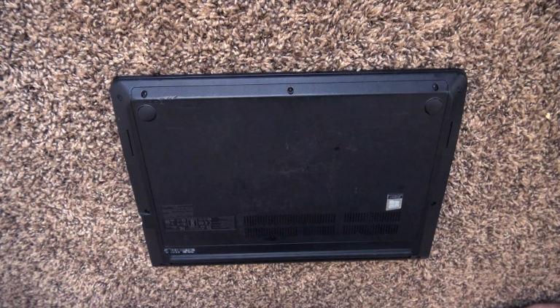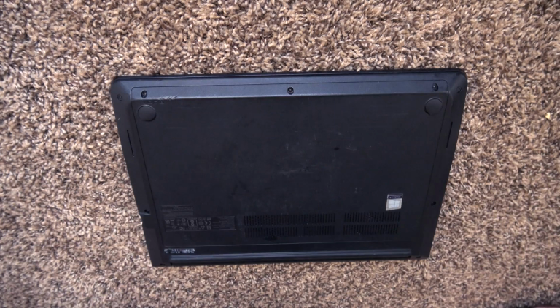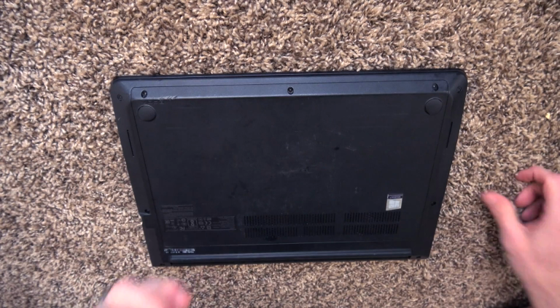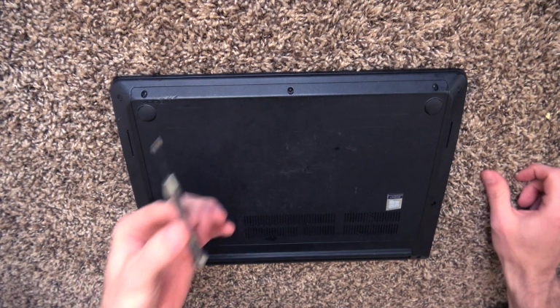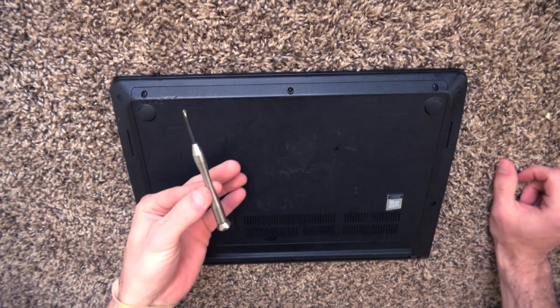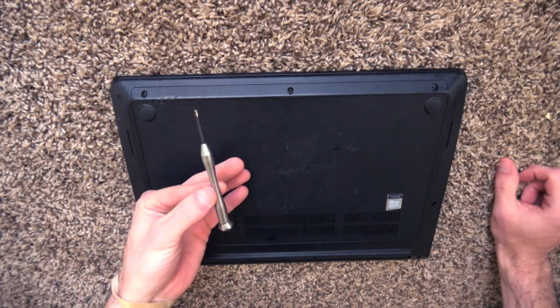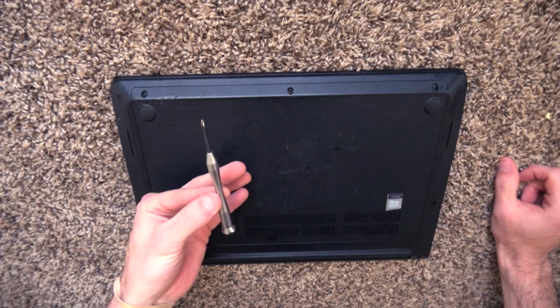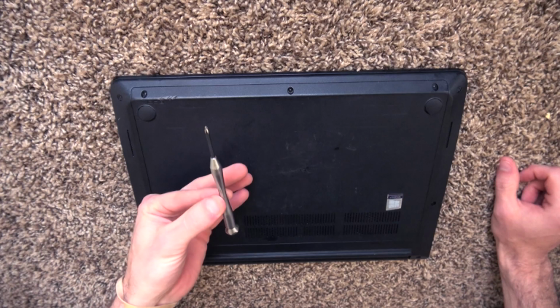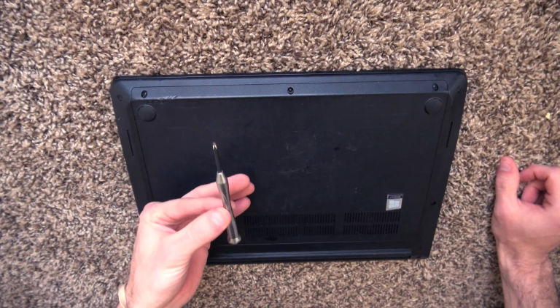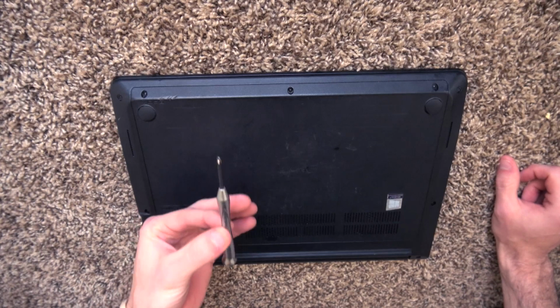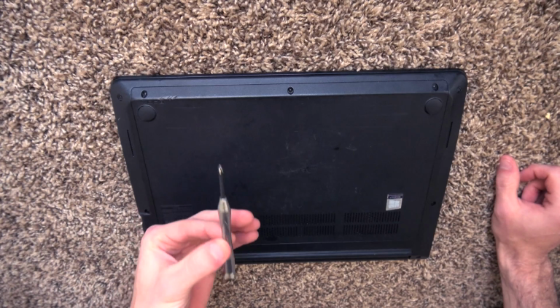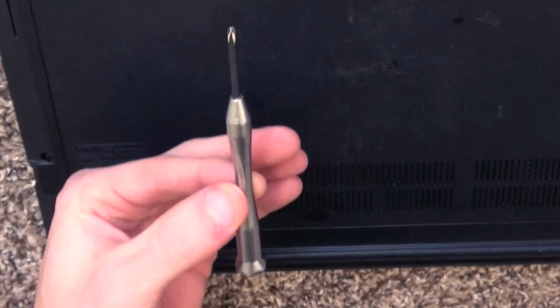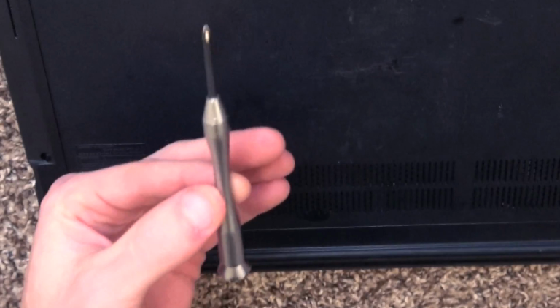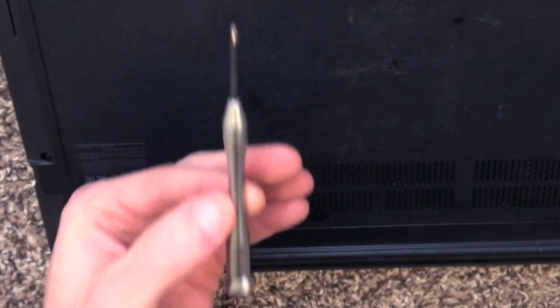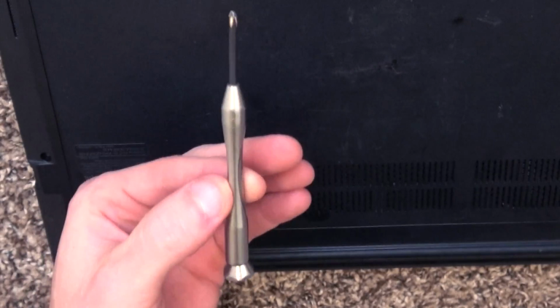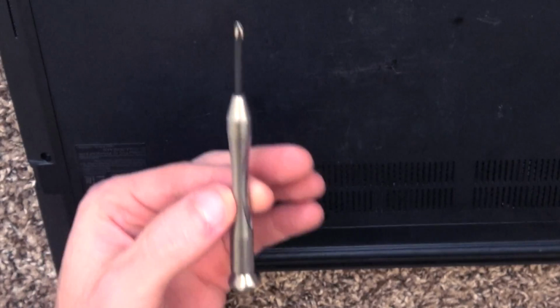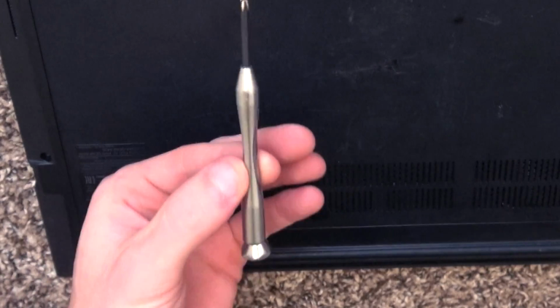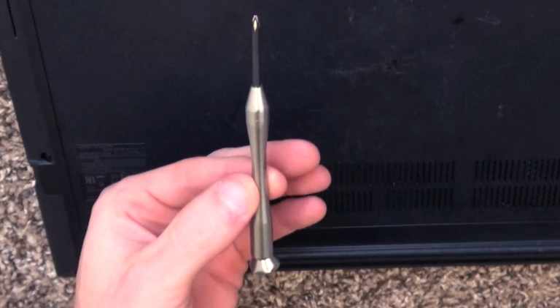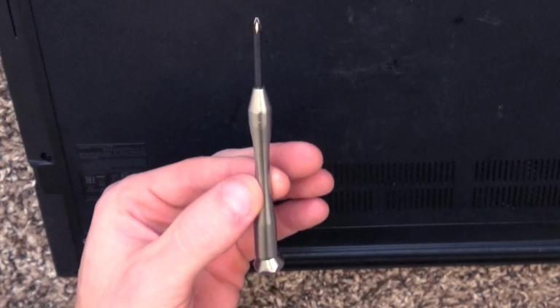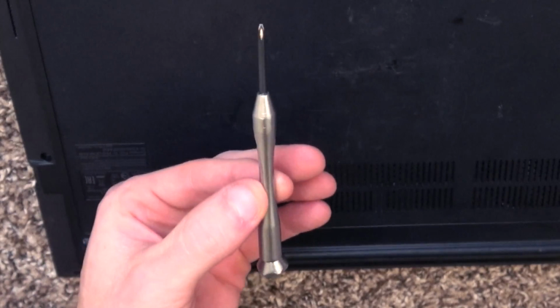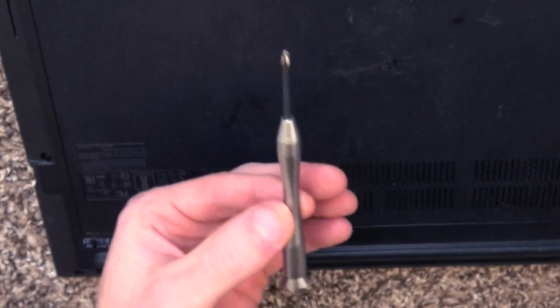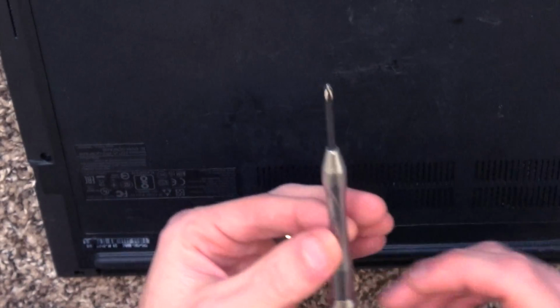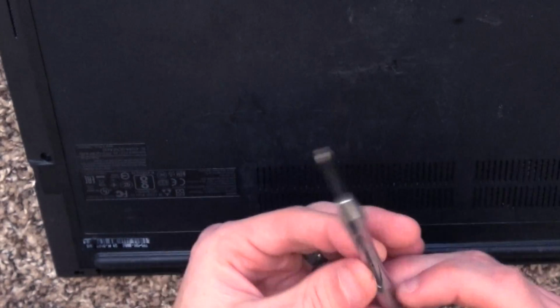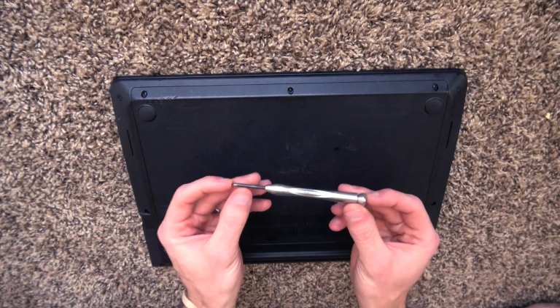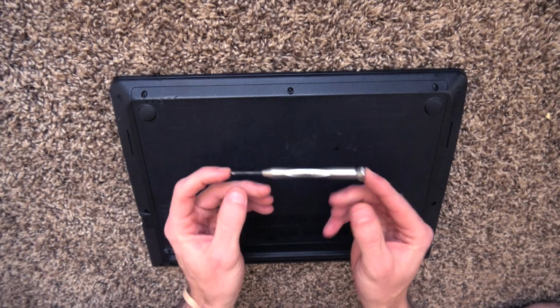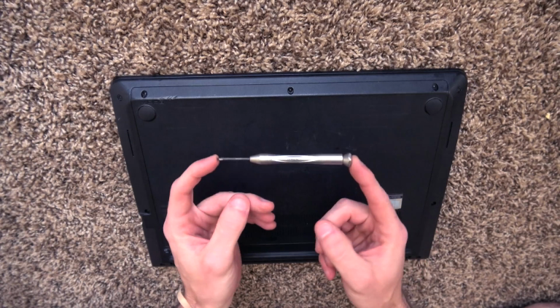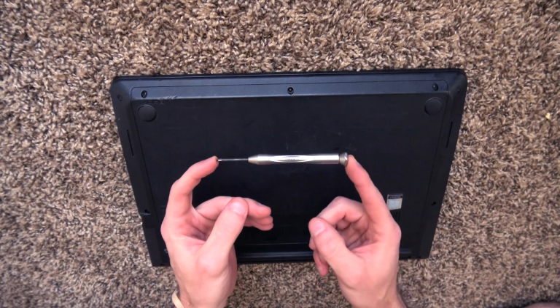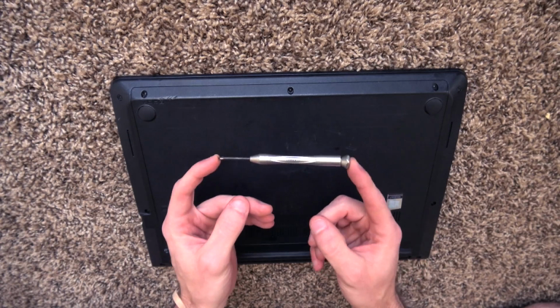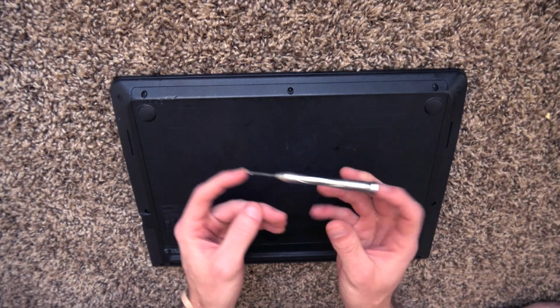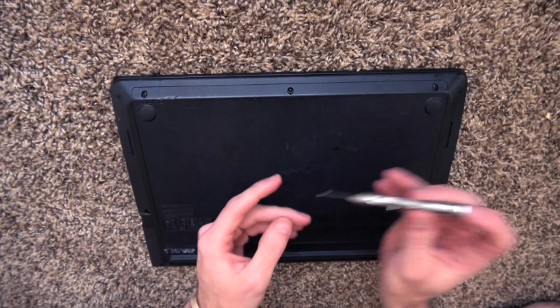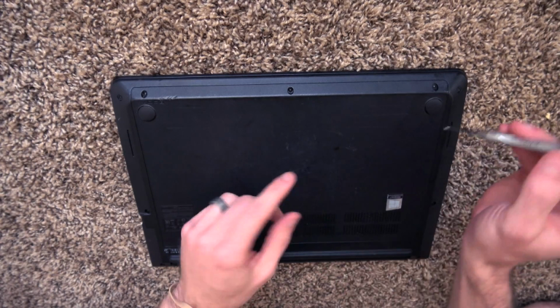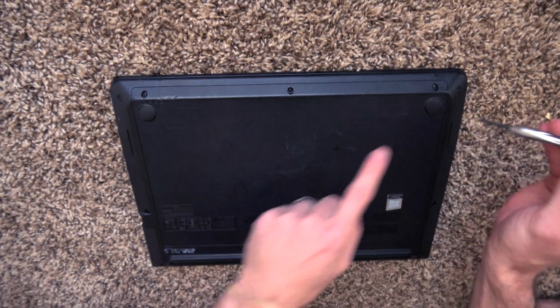First things first, you're going to need a small electronics Phillips screwdriver. I have my little Husky brand.